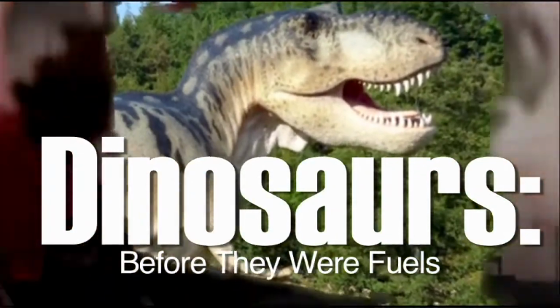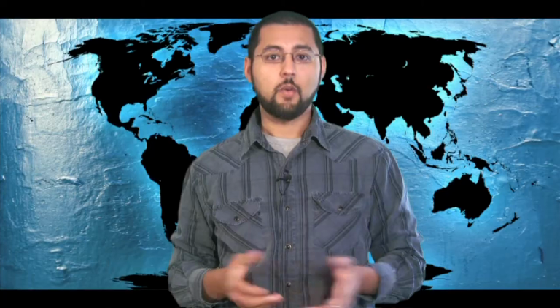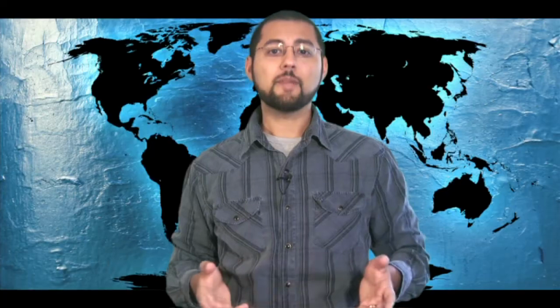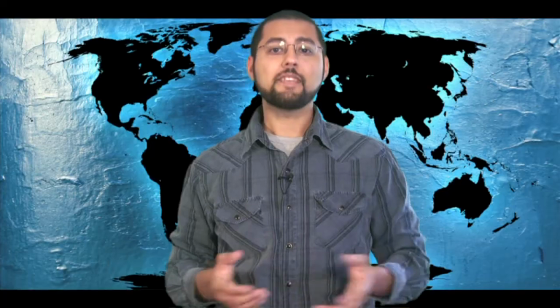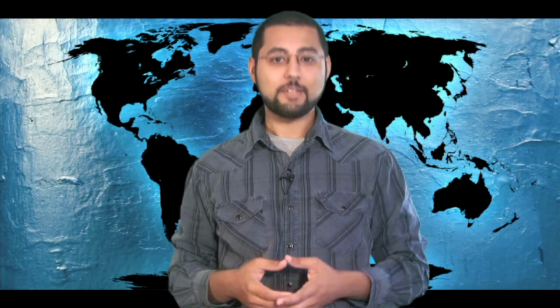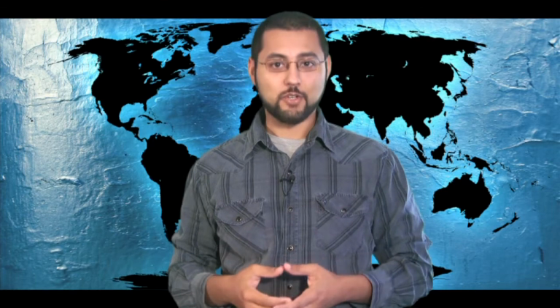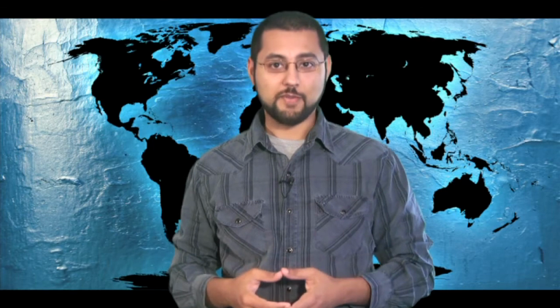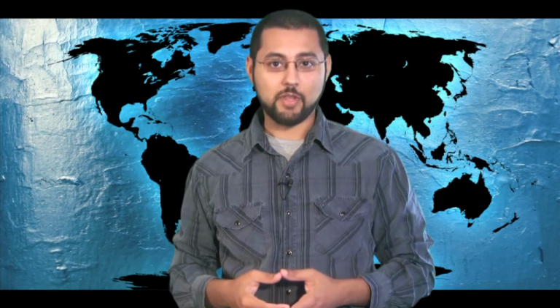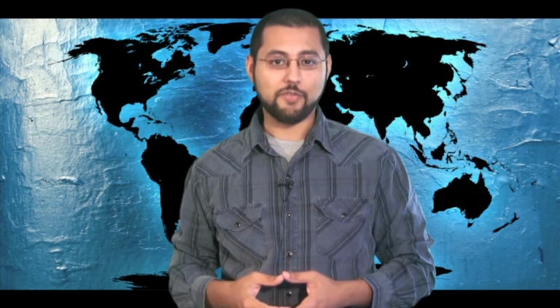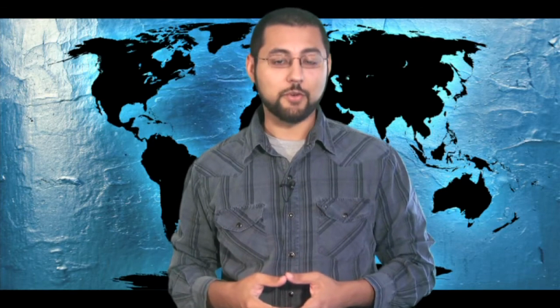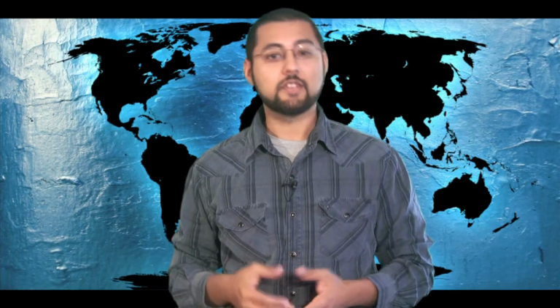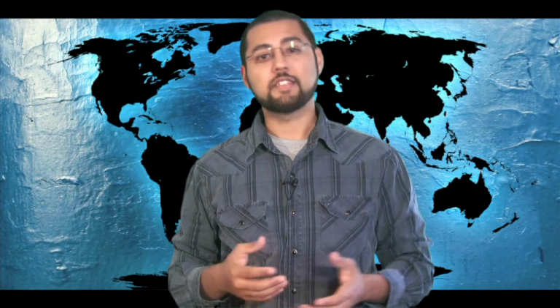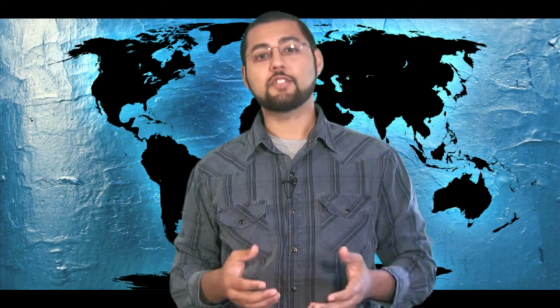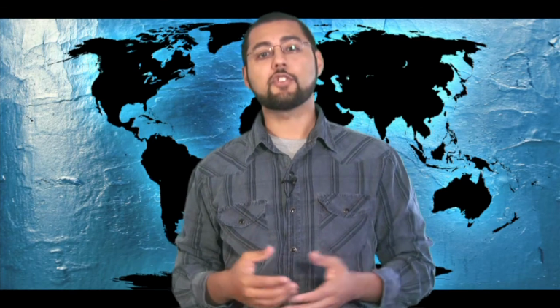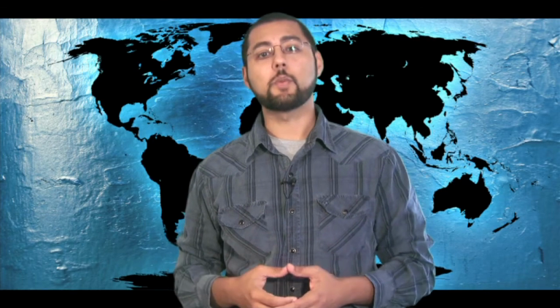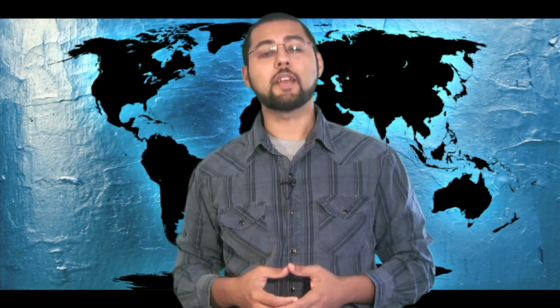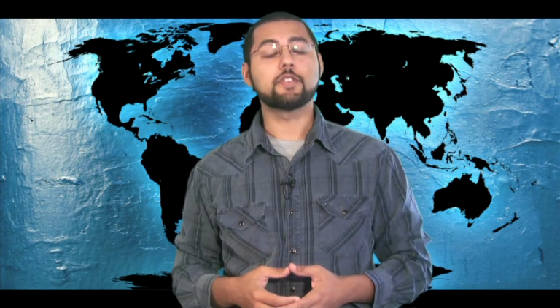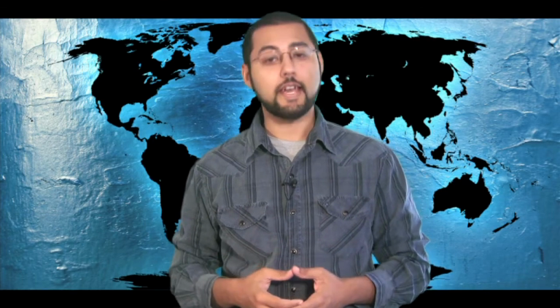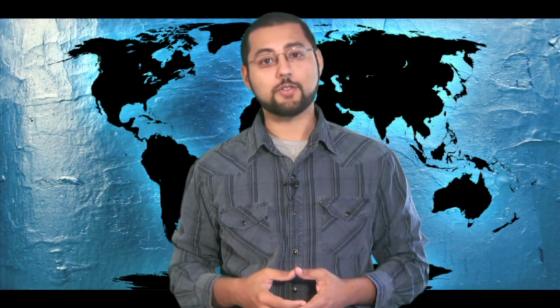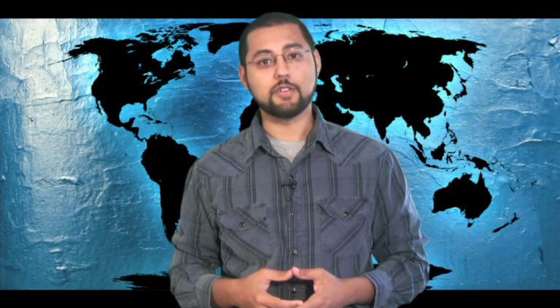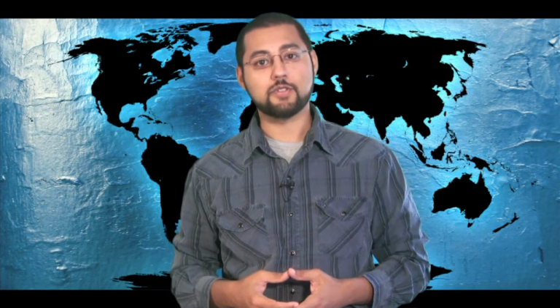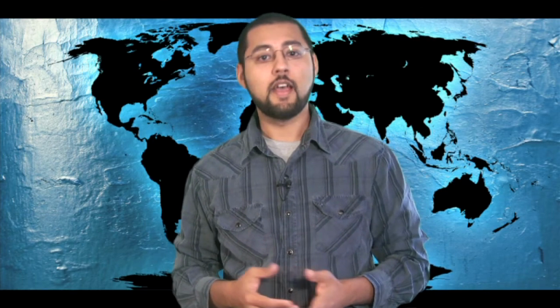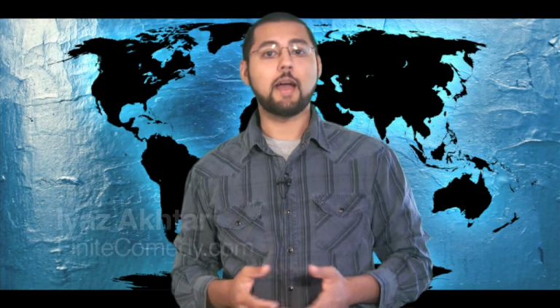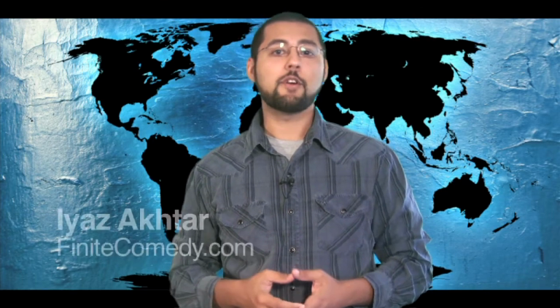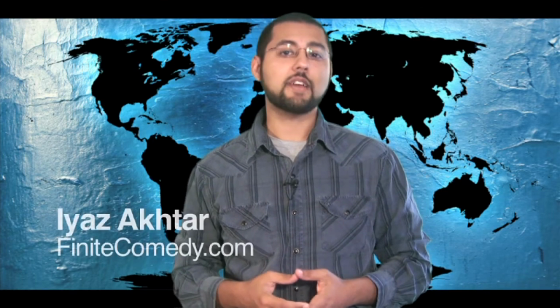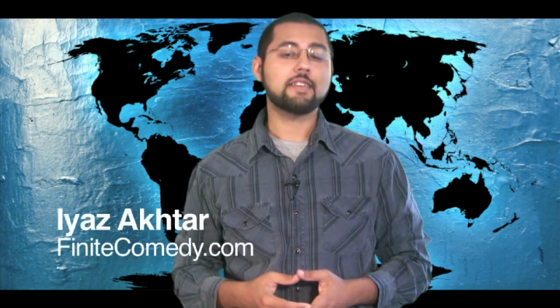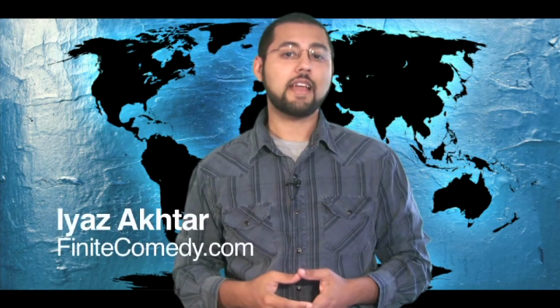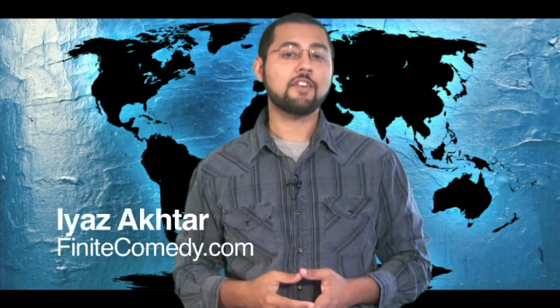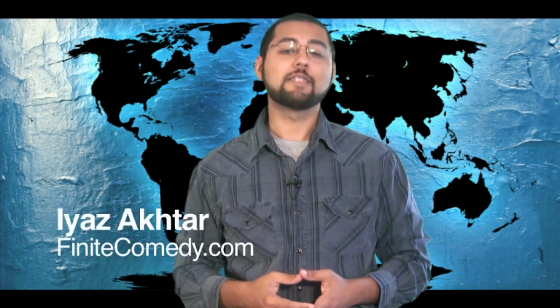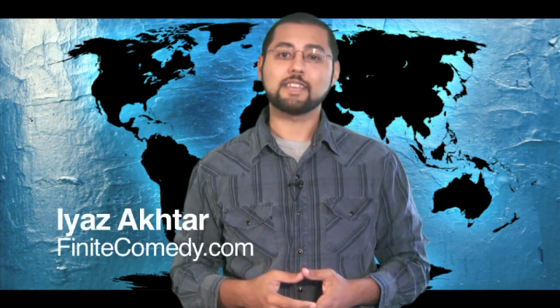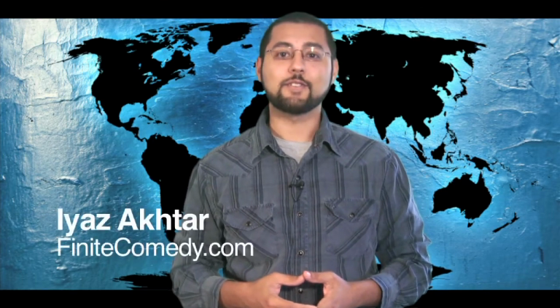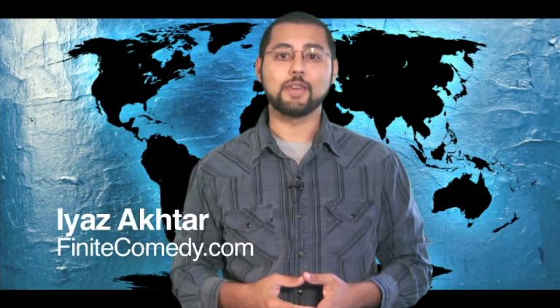Welcome to Dinosaurs Before They Were Fuels. This is the show where we cover dinosaur news. I'm your host Aya Zak Tarr, and let's get to it.